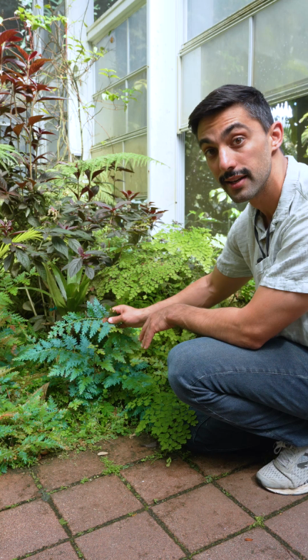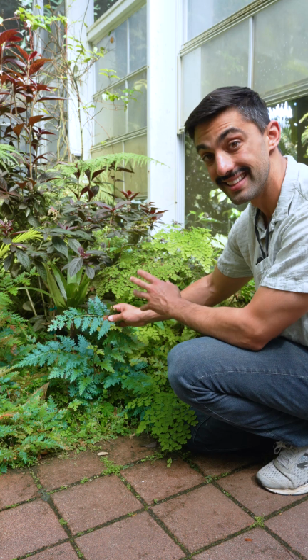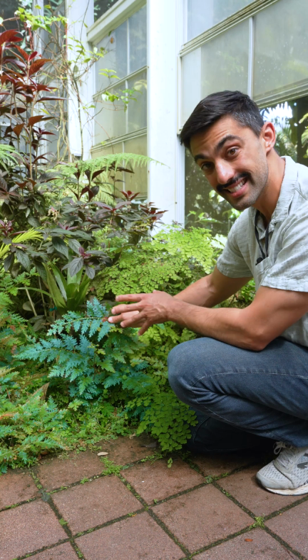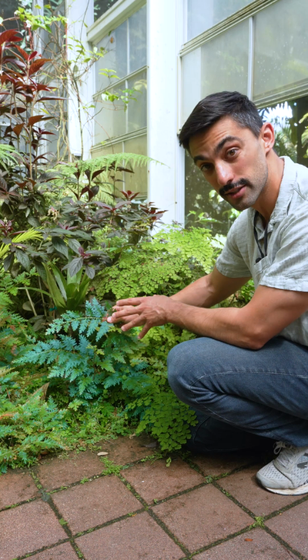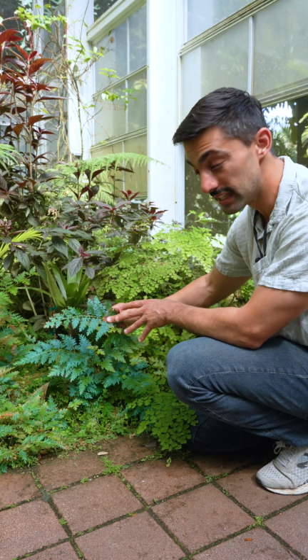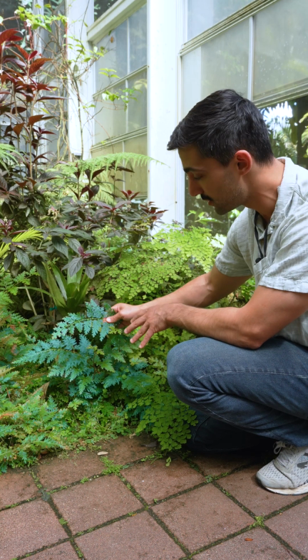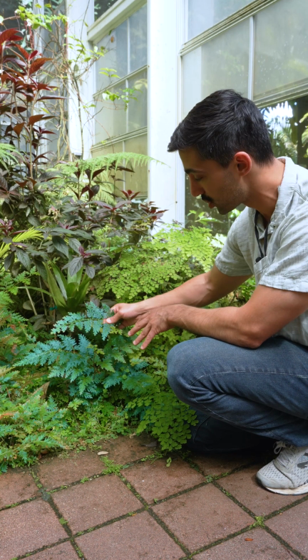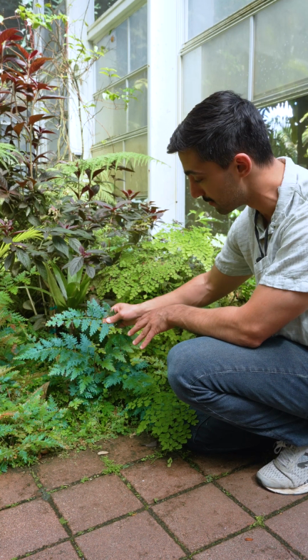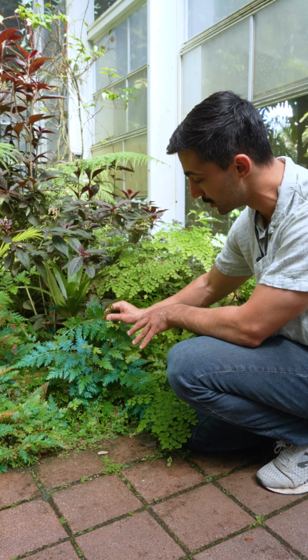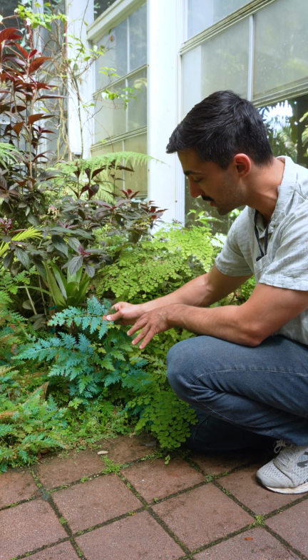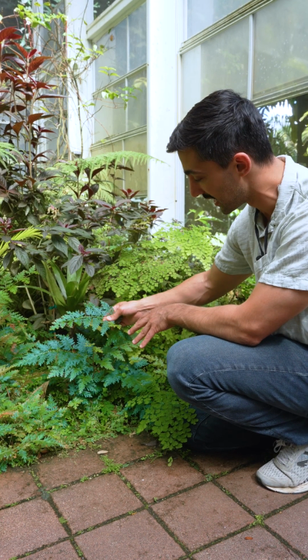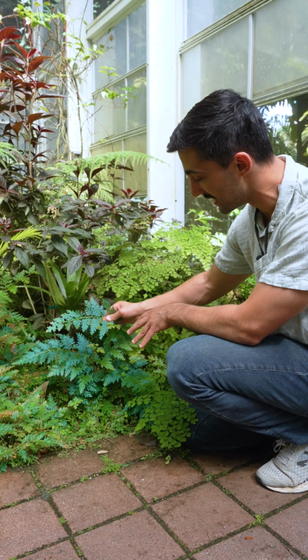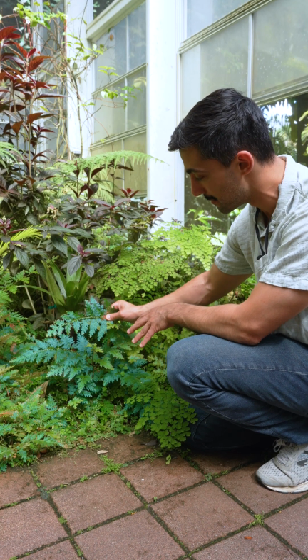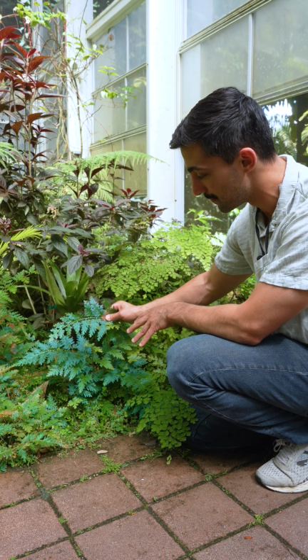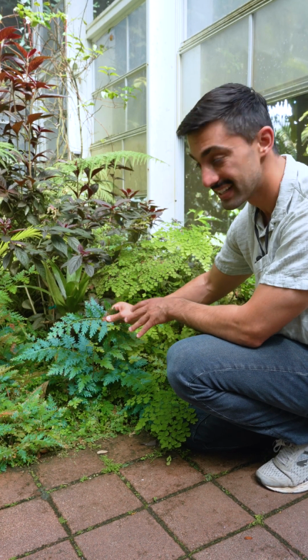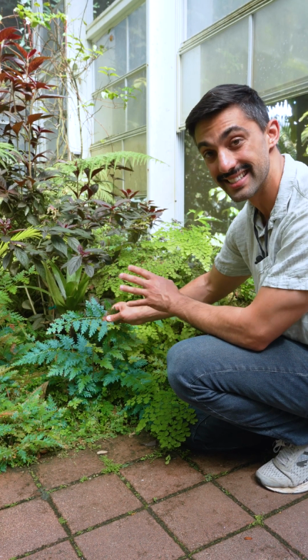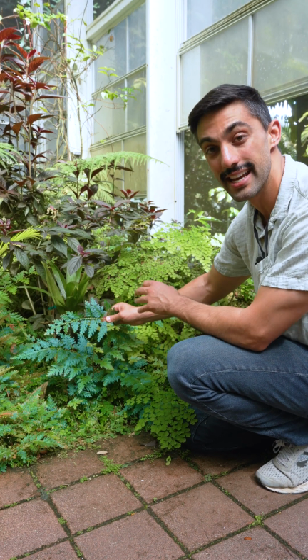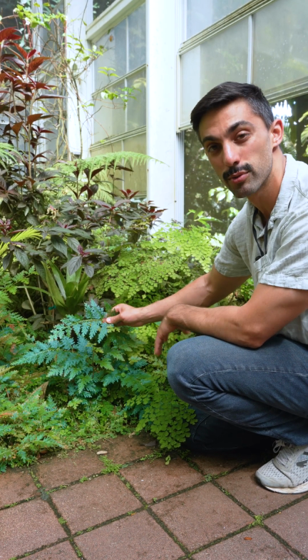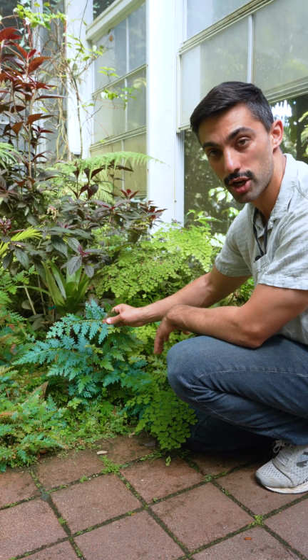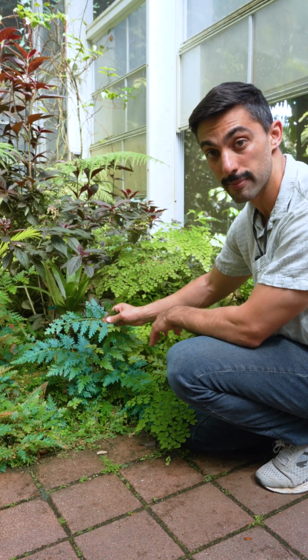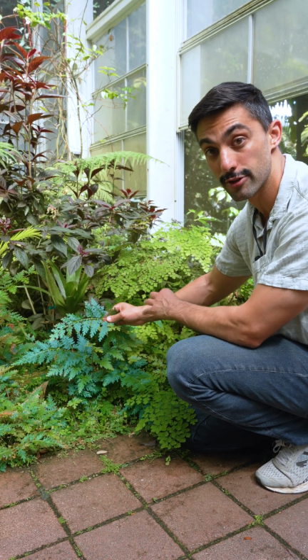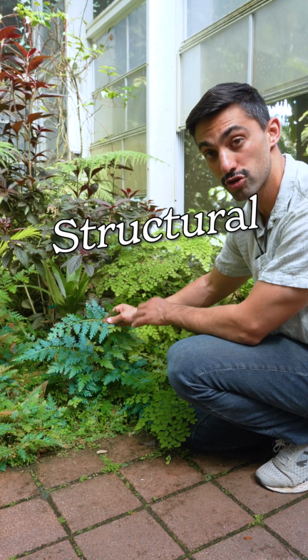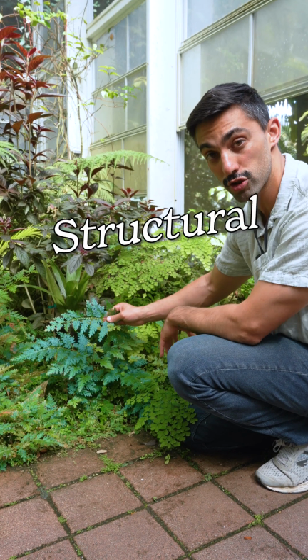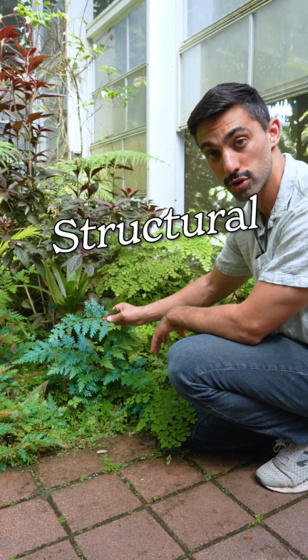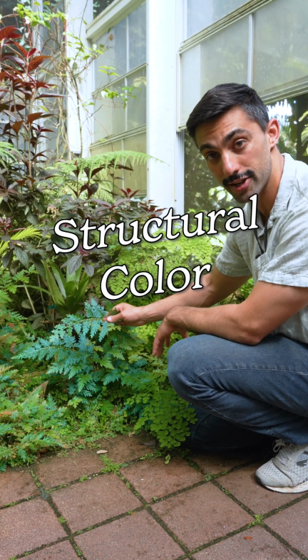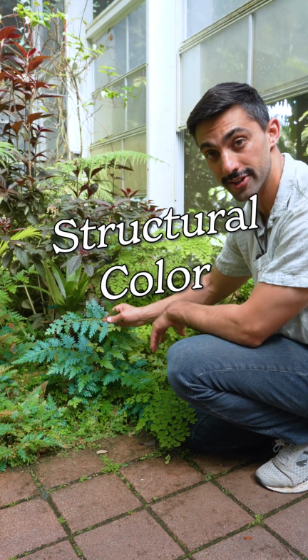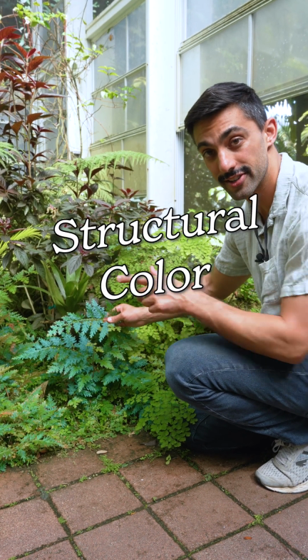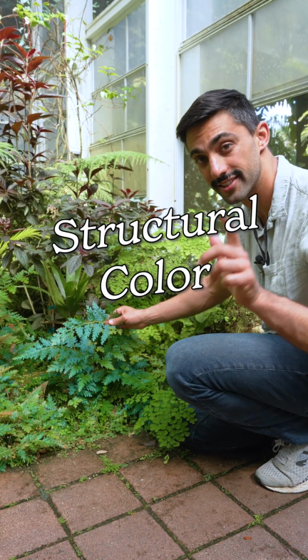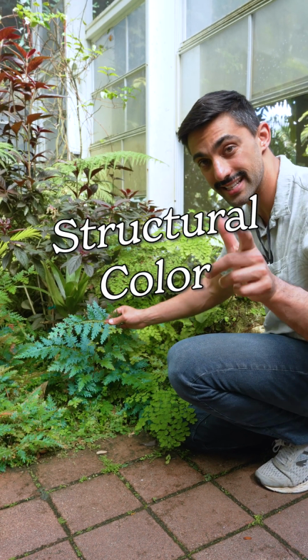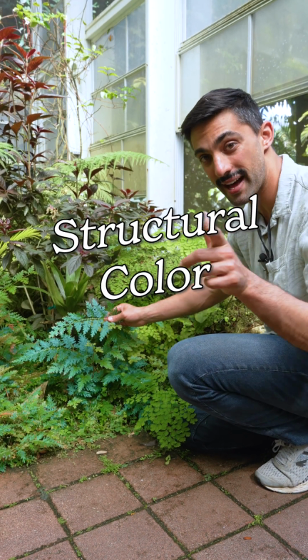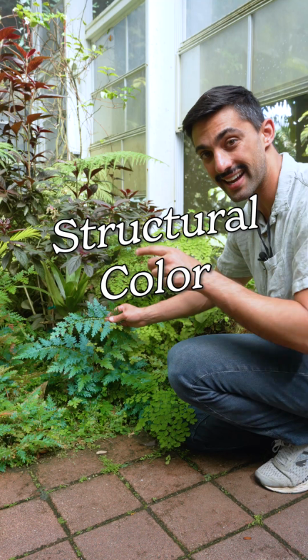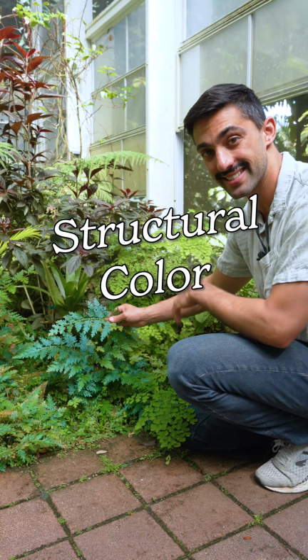These little leaves shine blue in the light. Today, we're talking about structural color. Let's botanize.